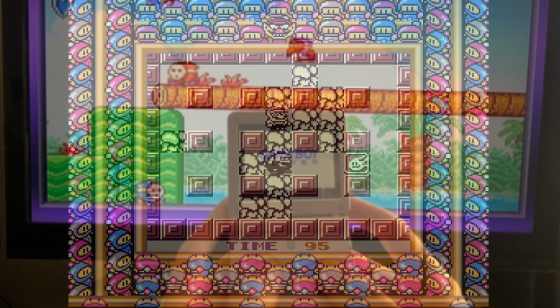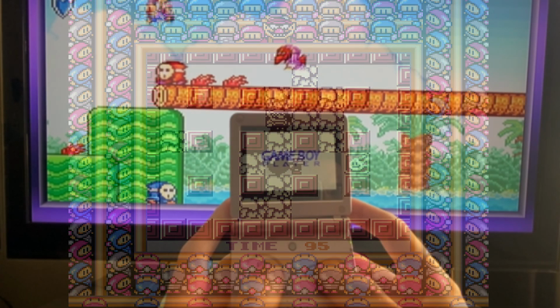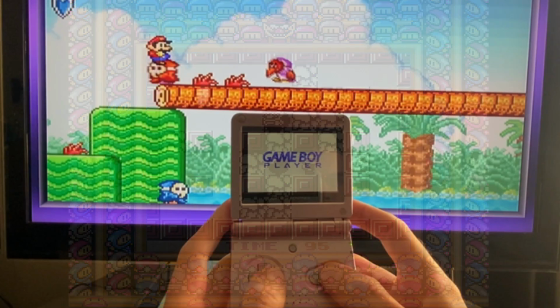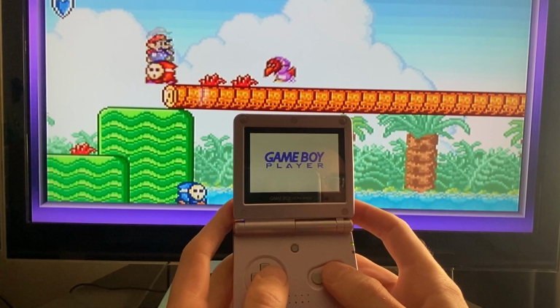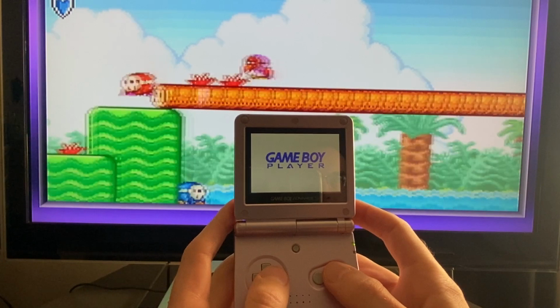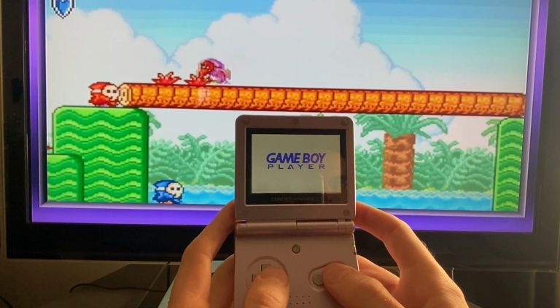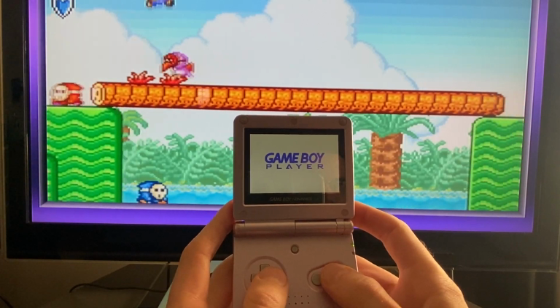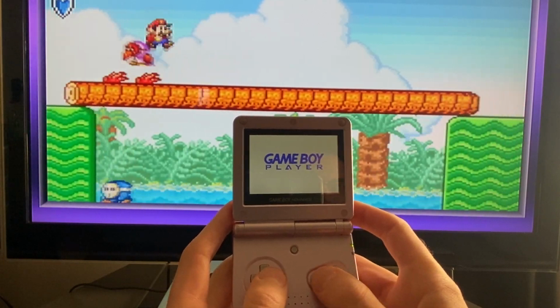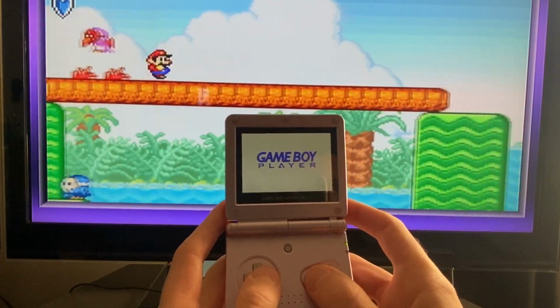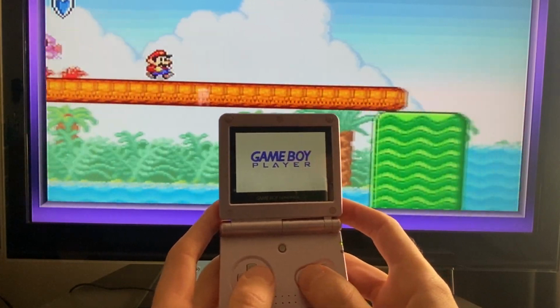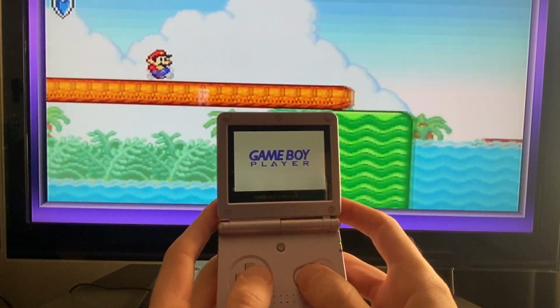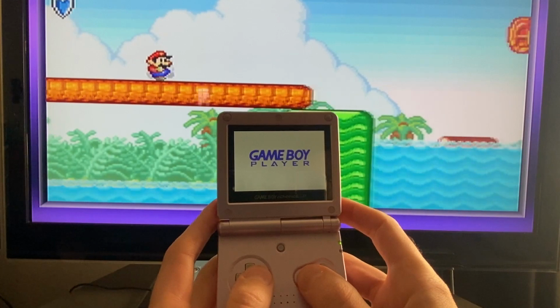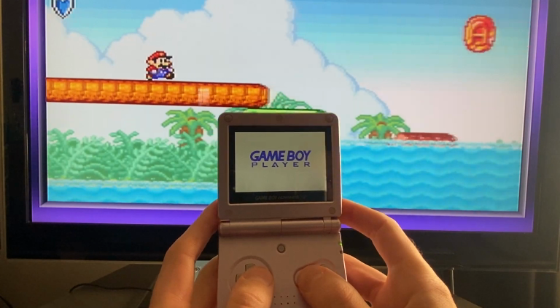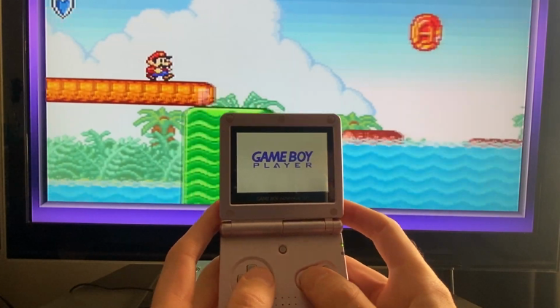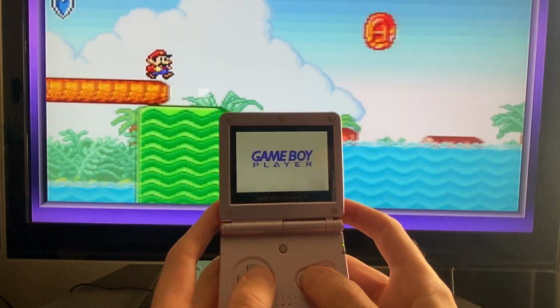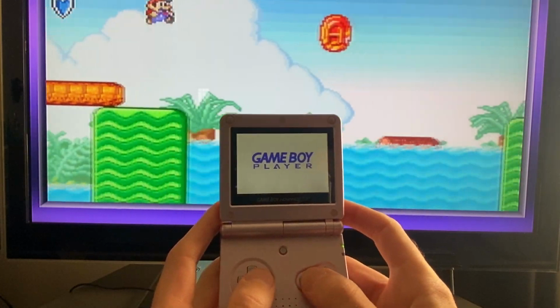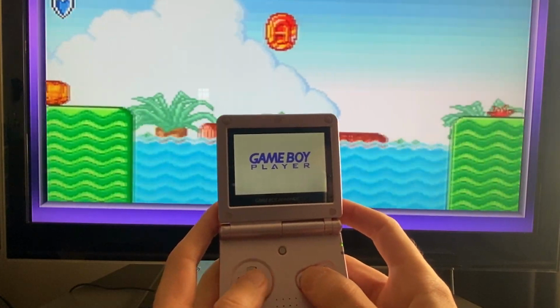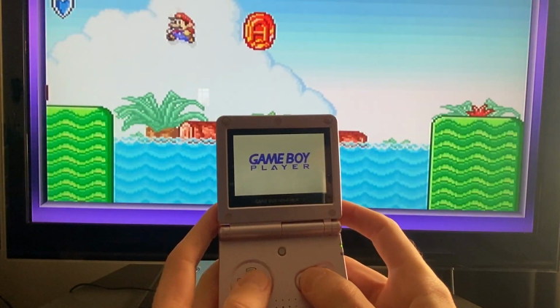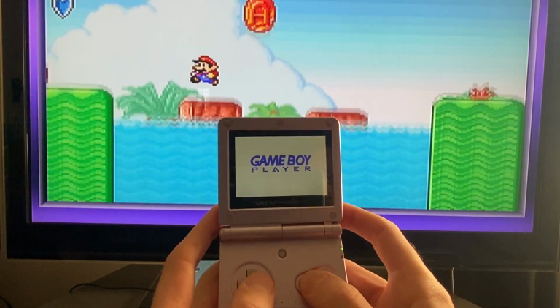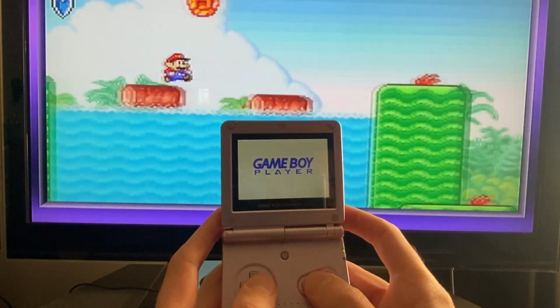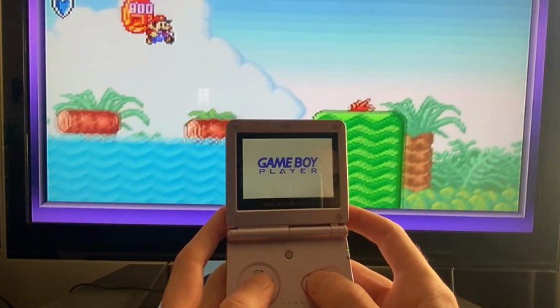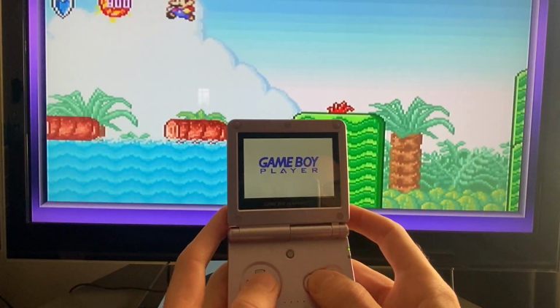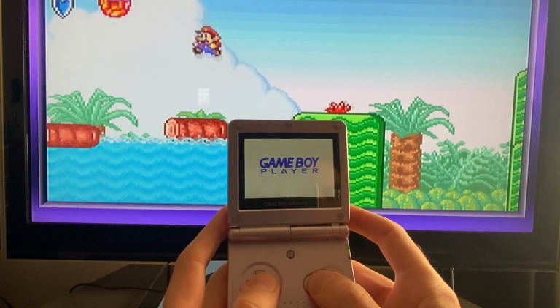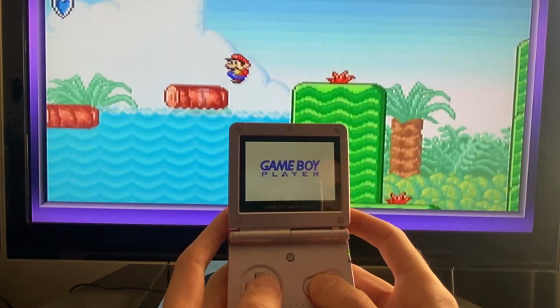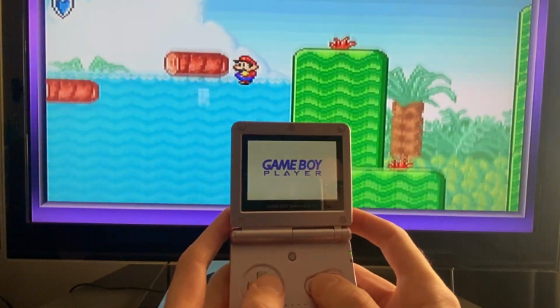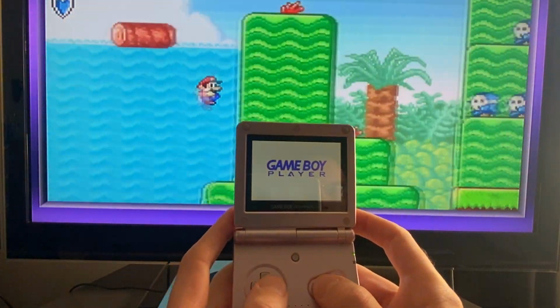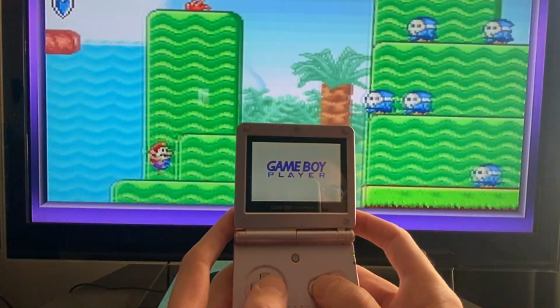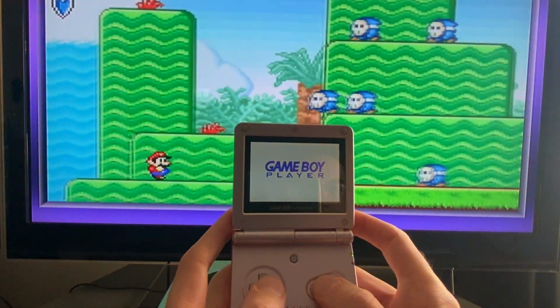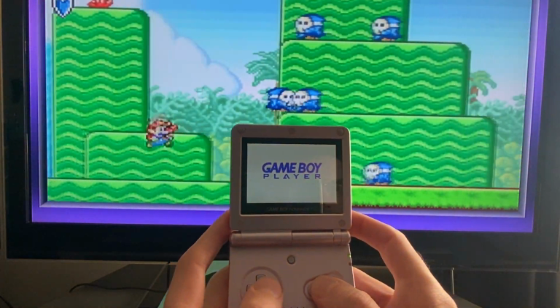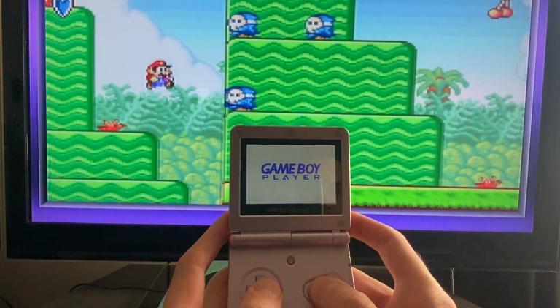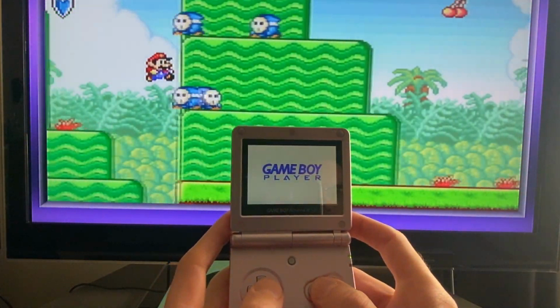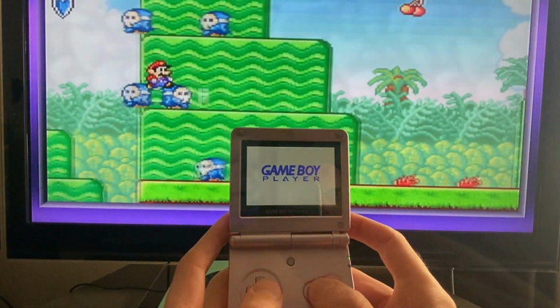However, you also couldn't use the Game Boy as a controller with the Super Game Boy, unlike here with the Game Boy Player.